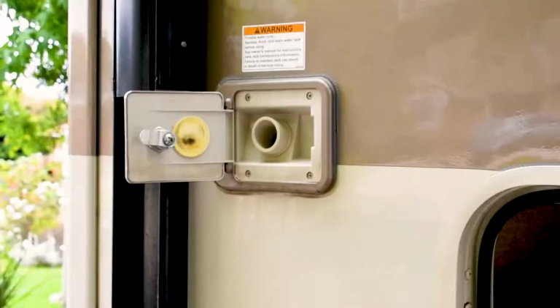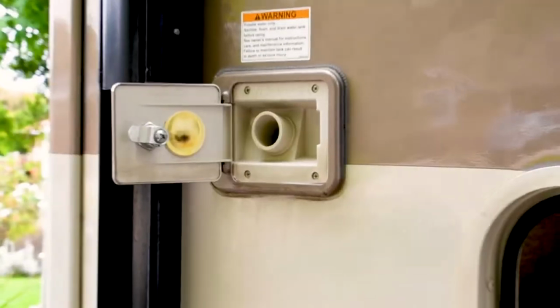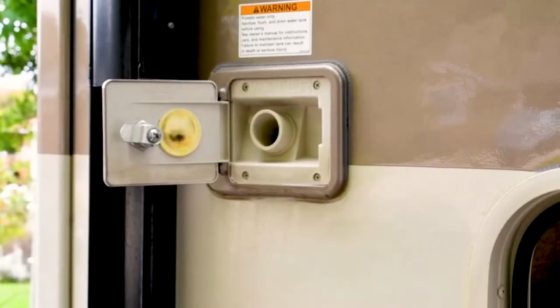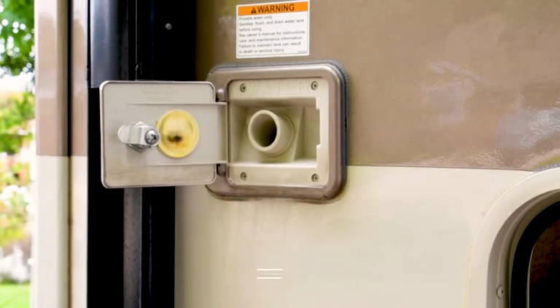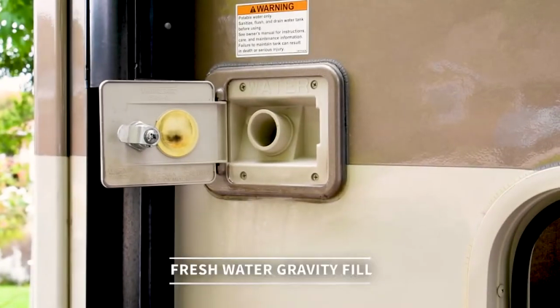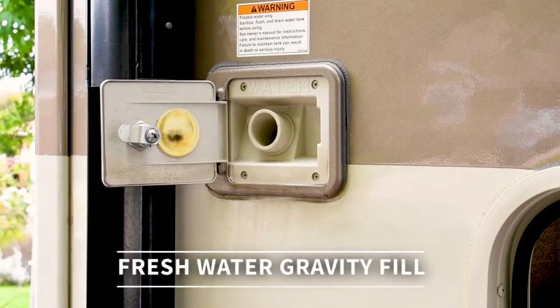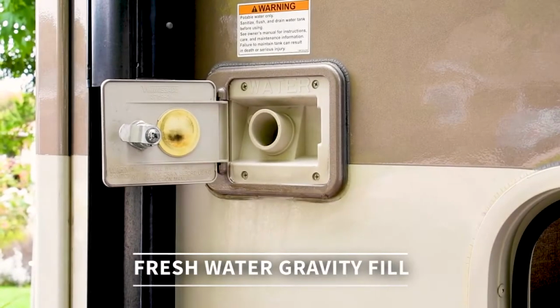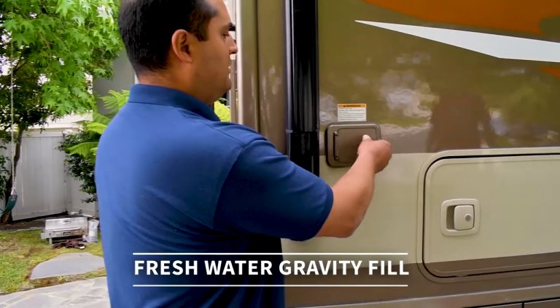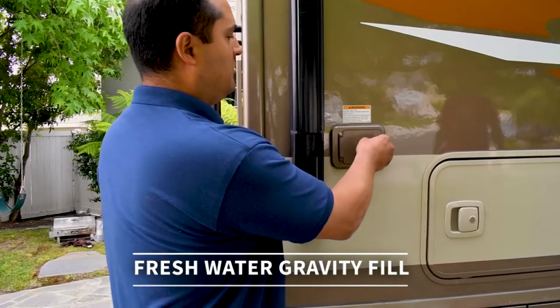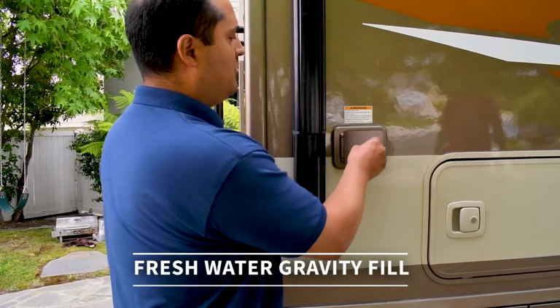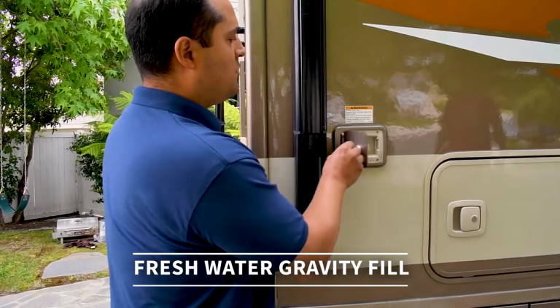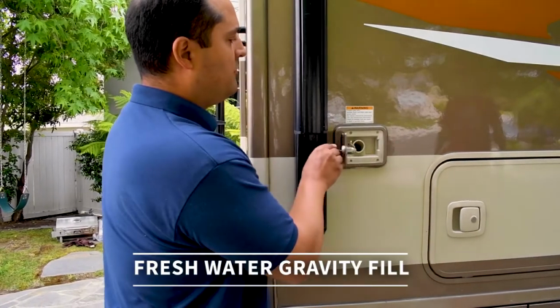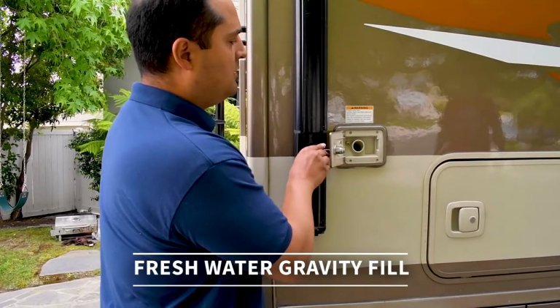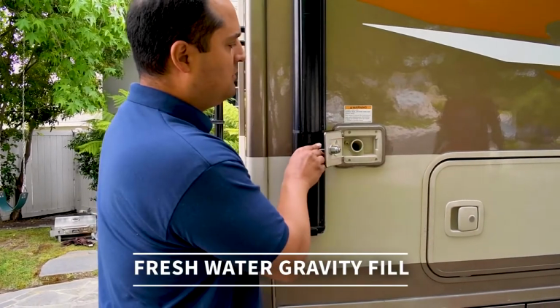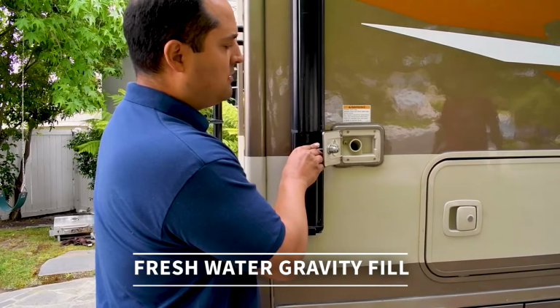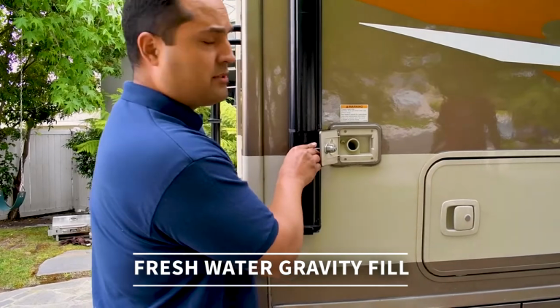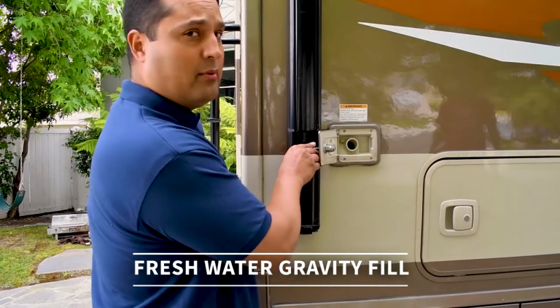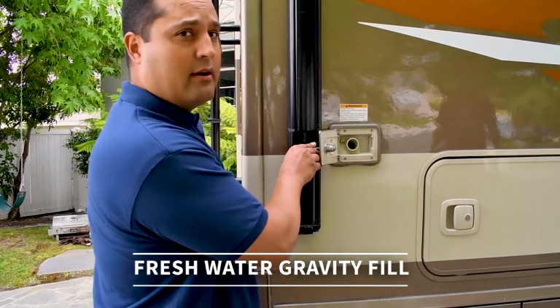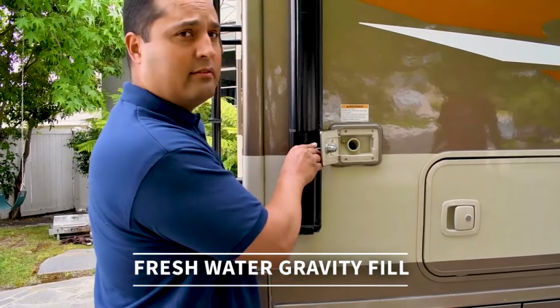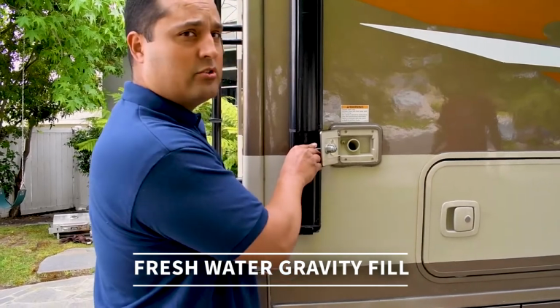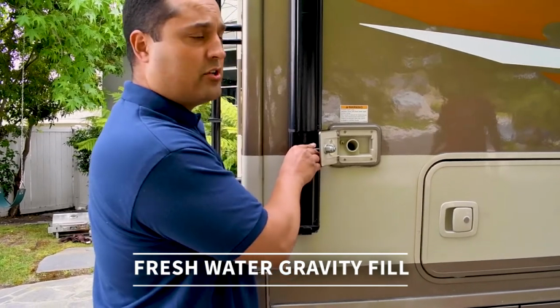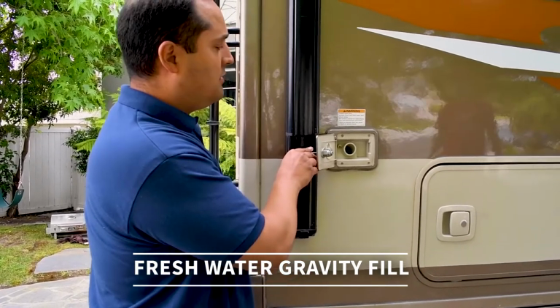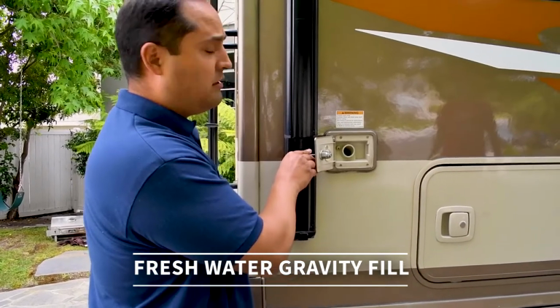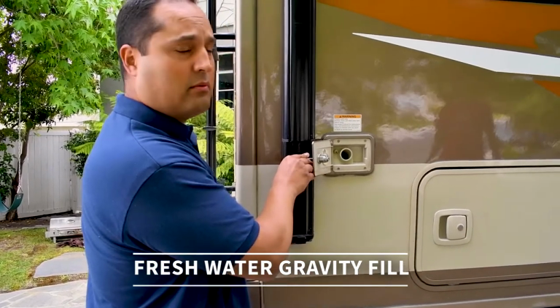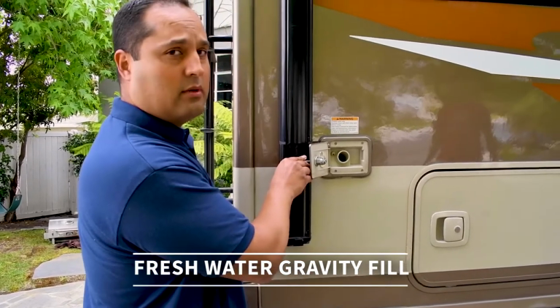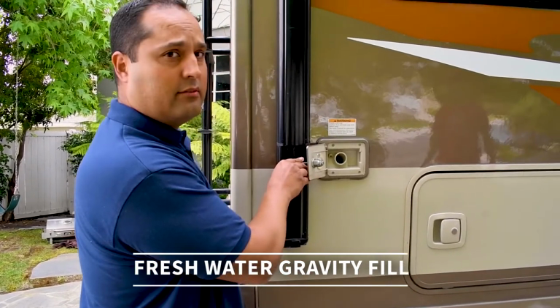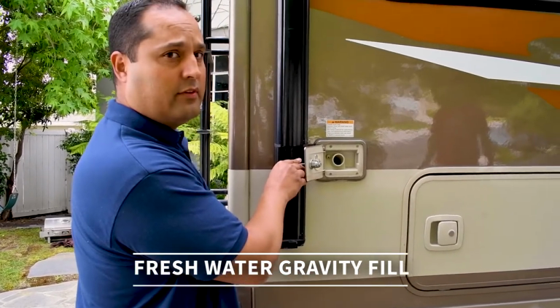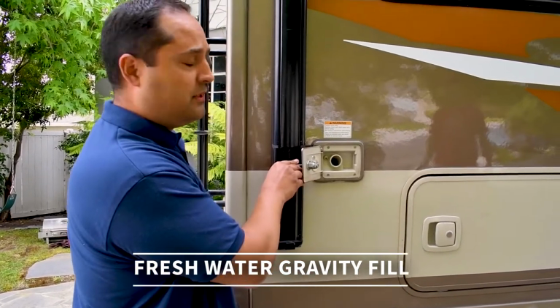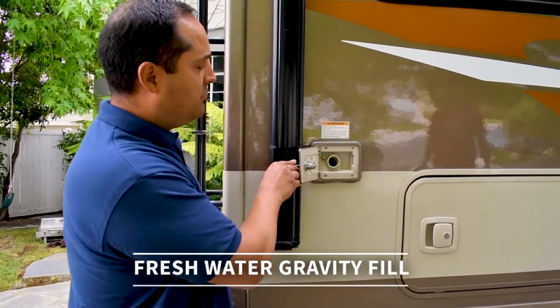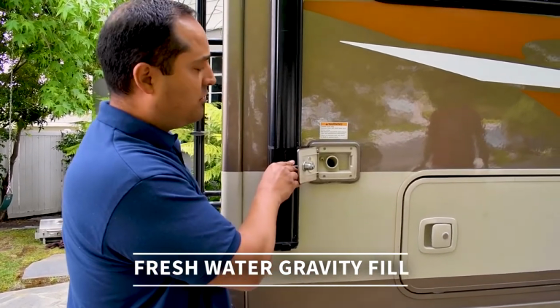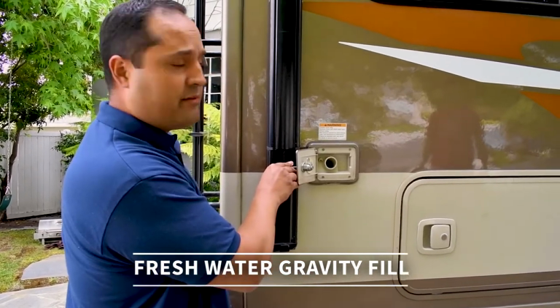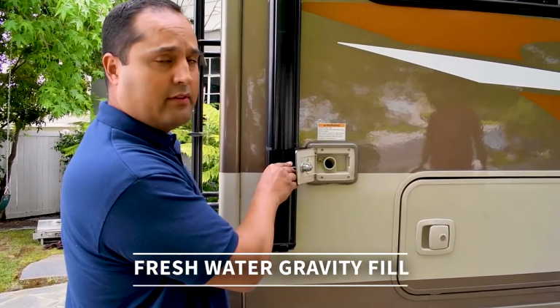This little guy right here is your freshwater fill. There are a couple of areas and we'll show you later where else to fill, but this is your gravity fill.